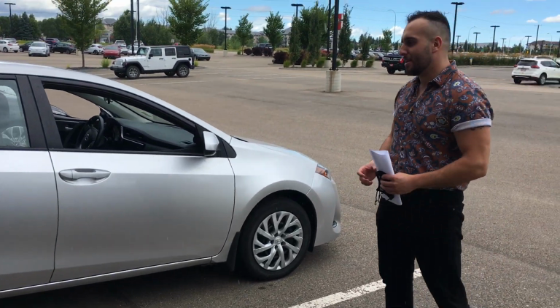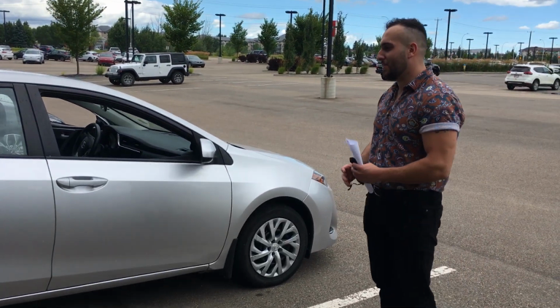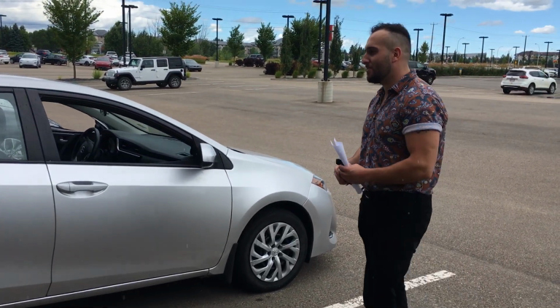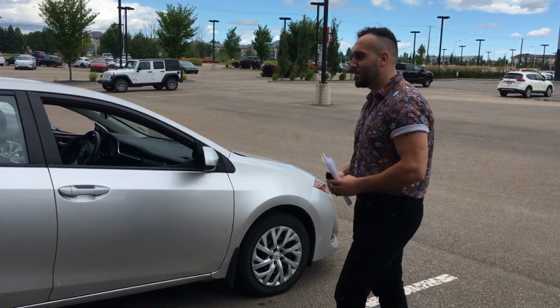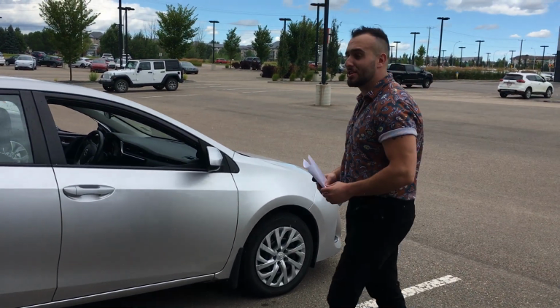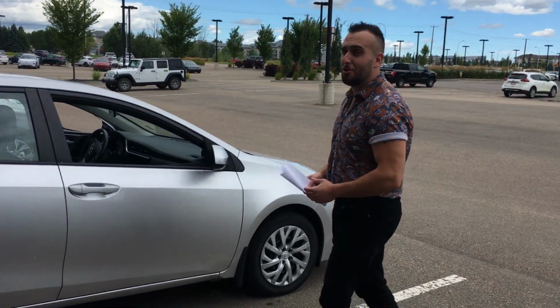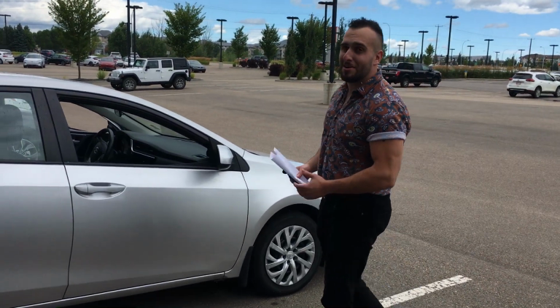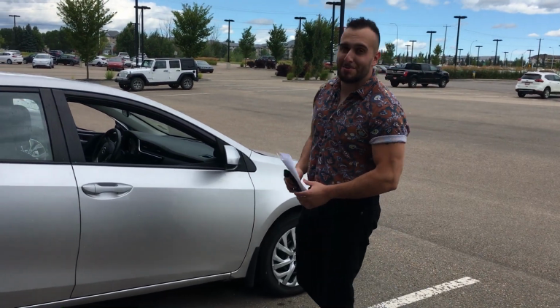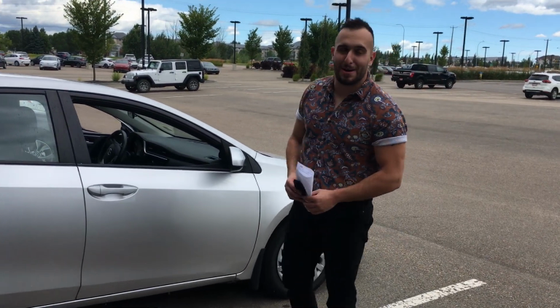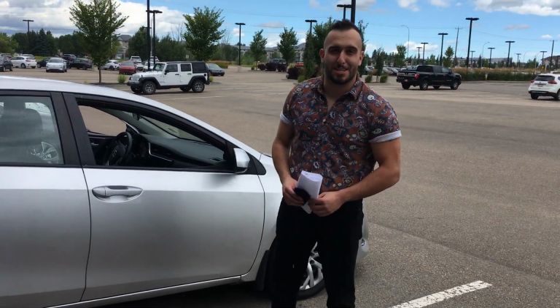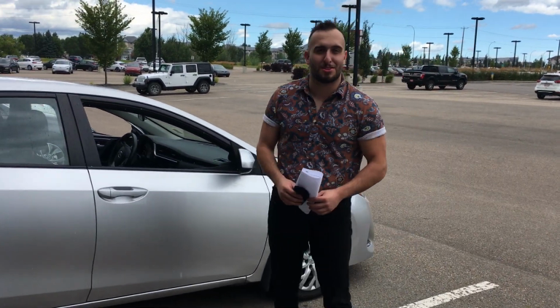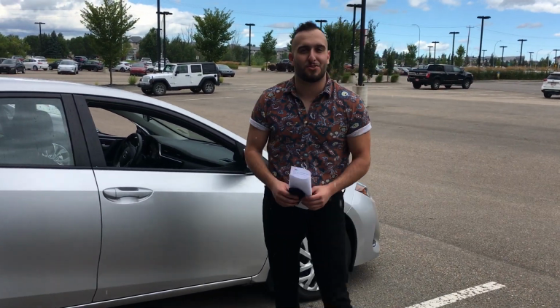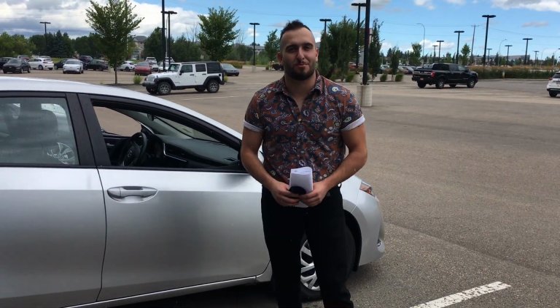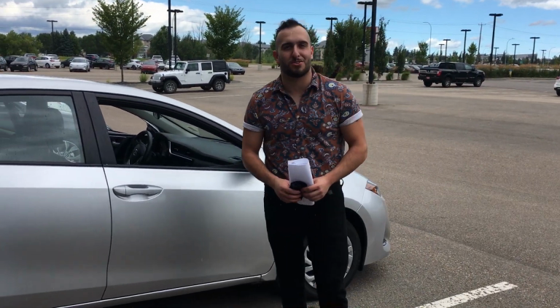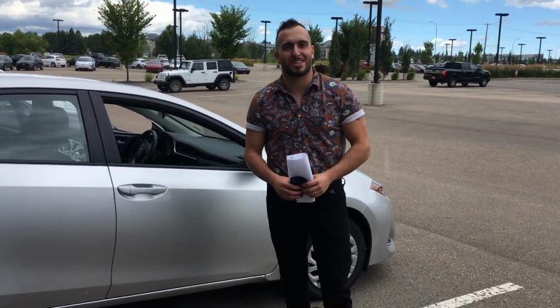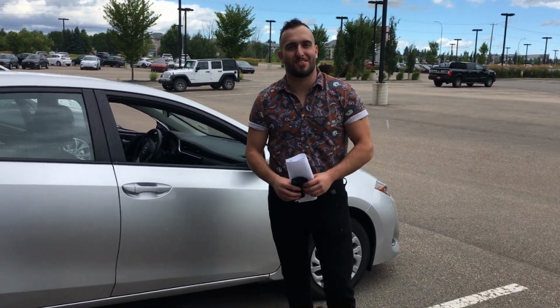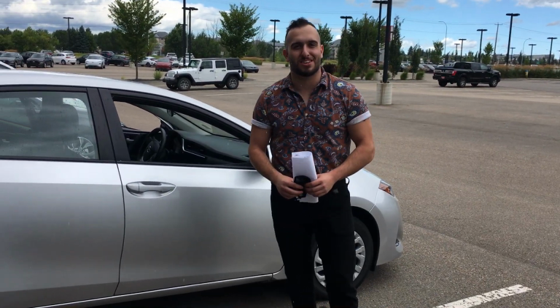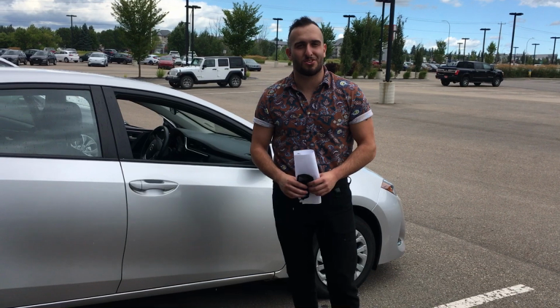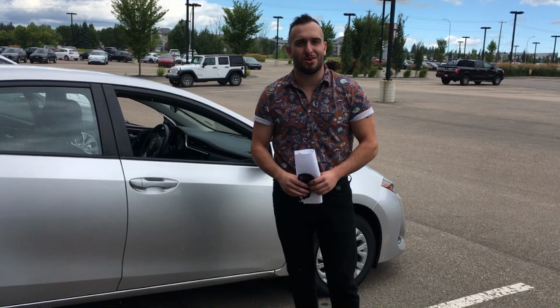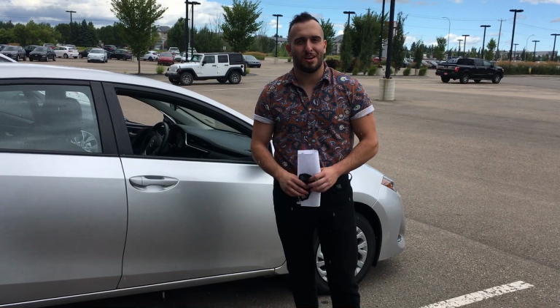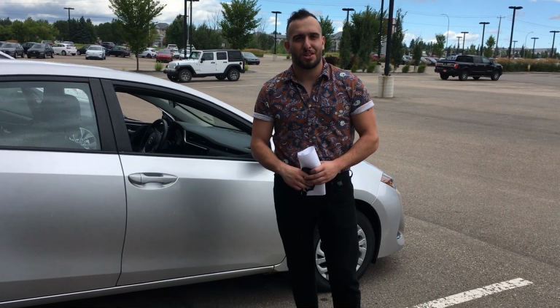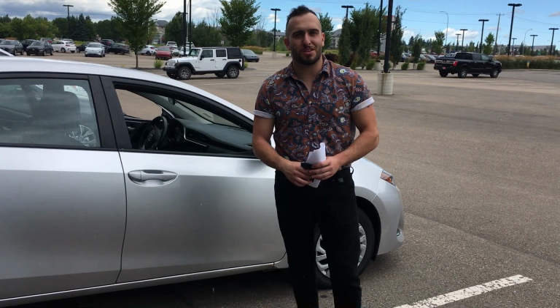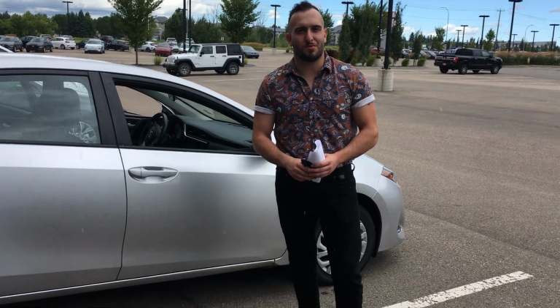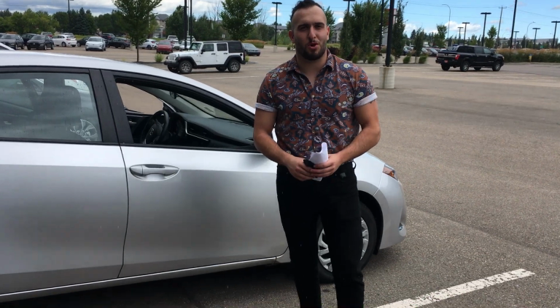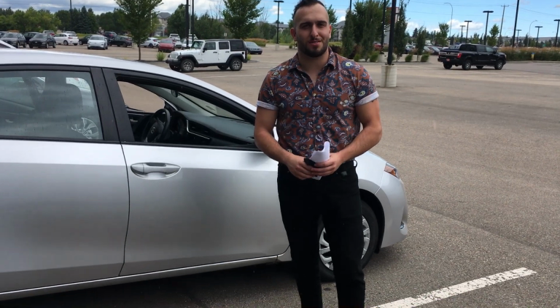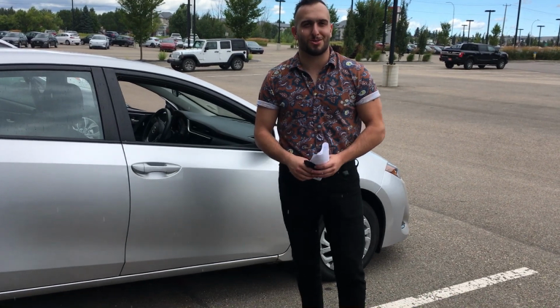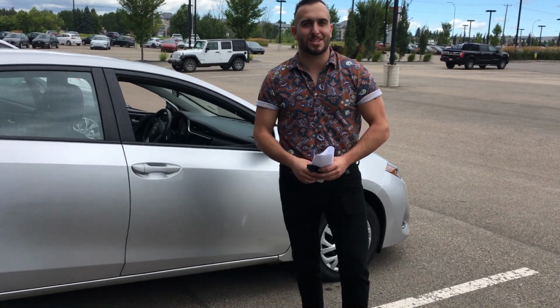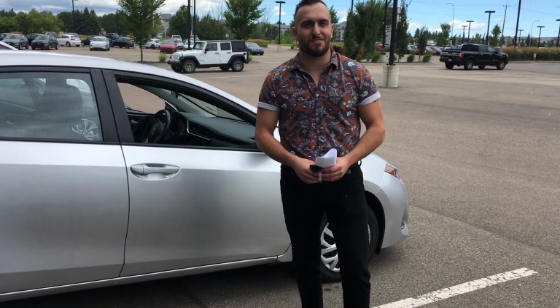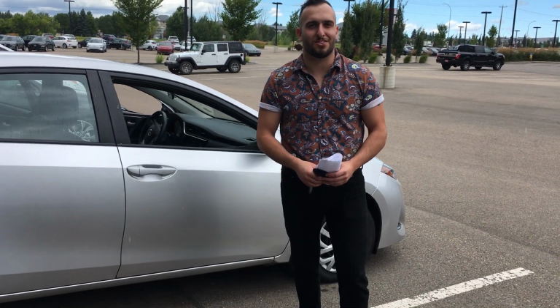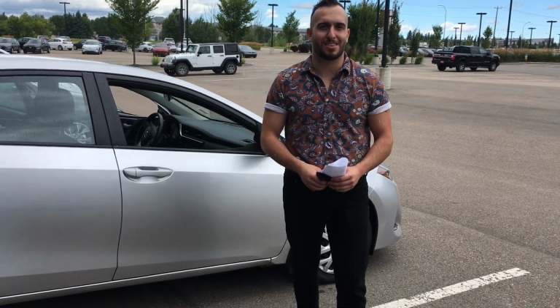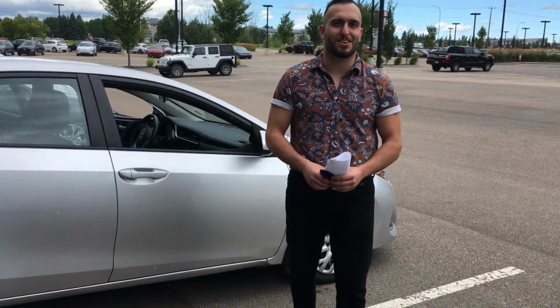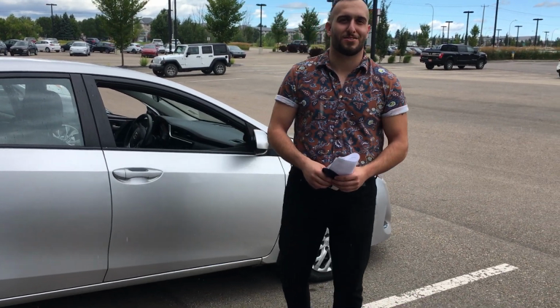If you have any questions at all, my name is Basel and the phone number here is 780-371-3700. Thank you.